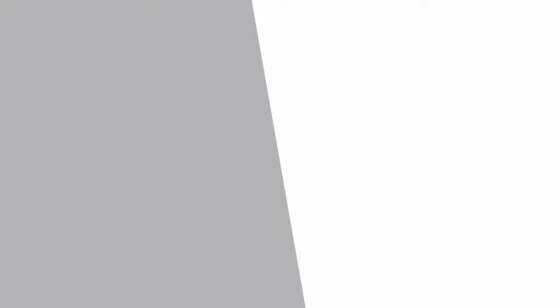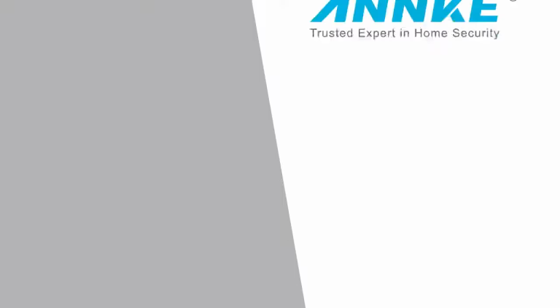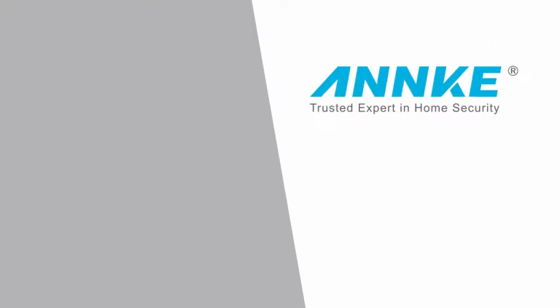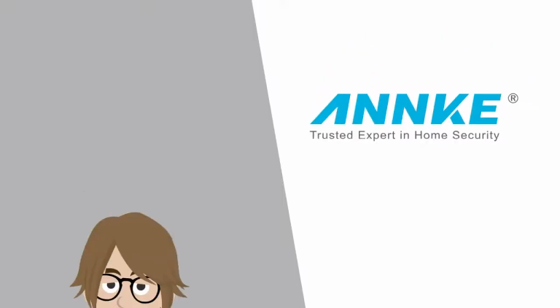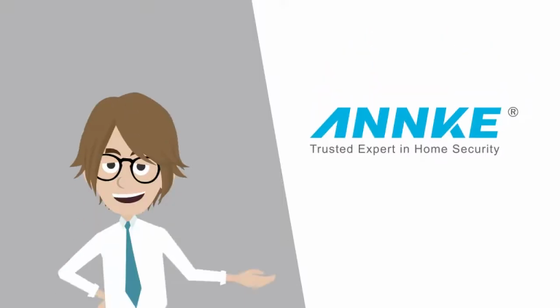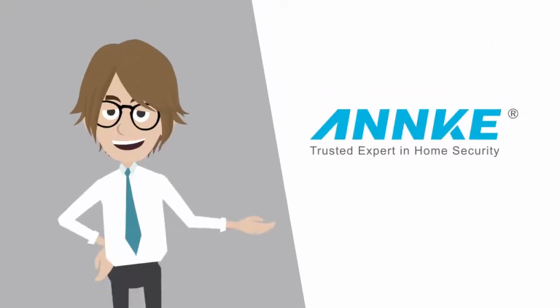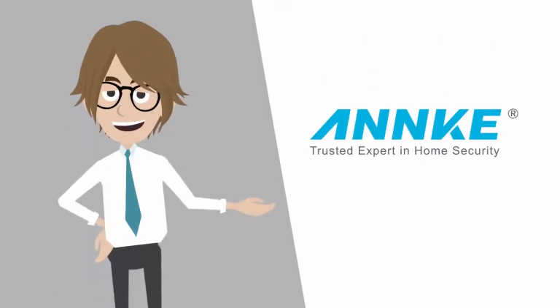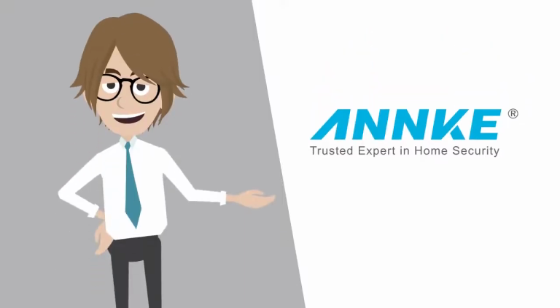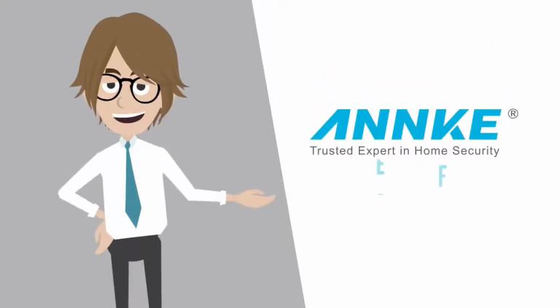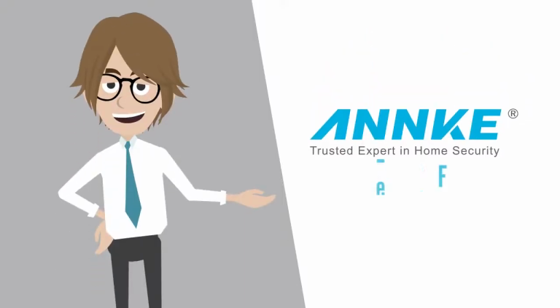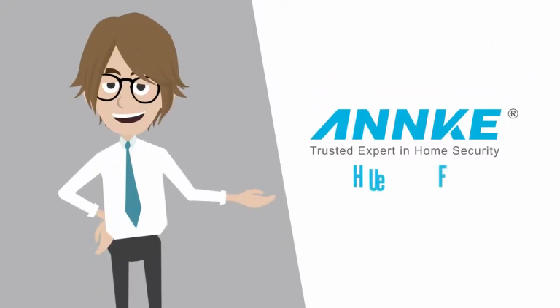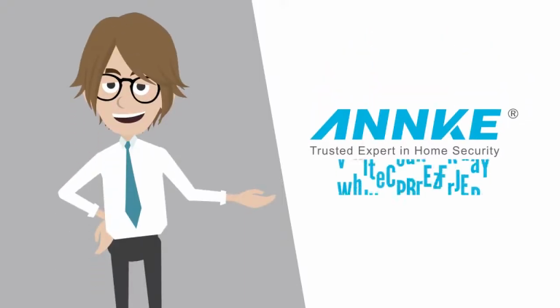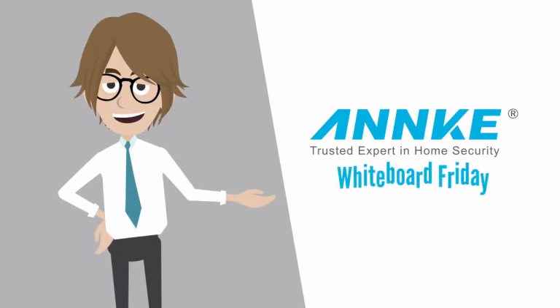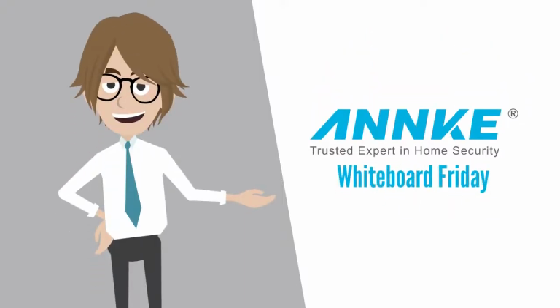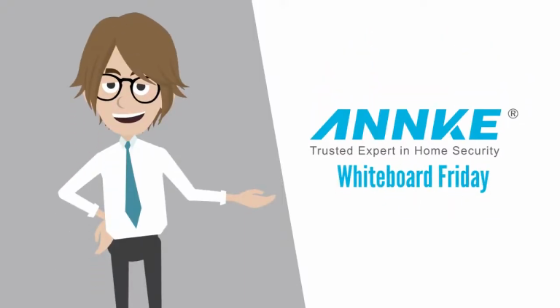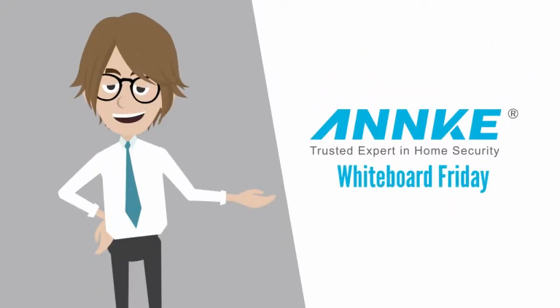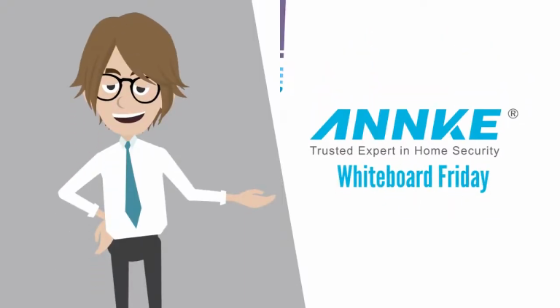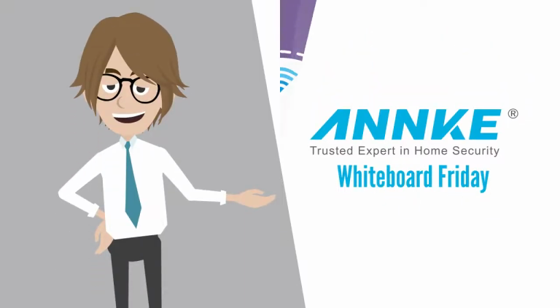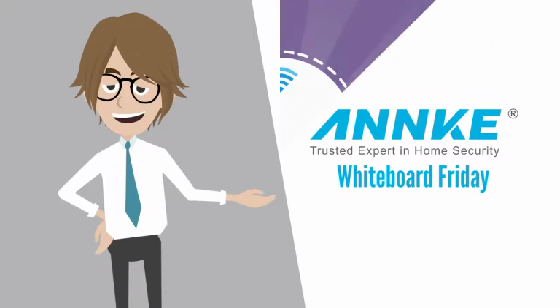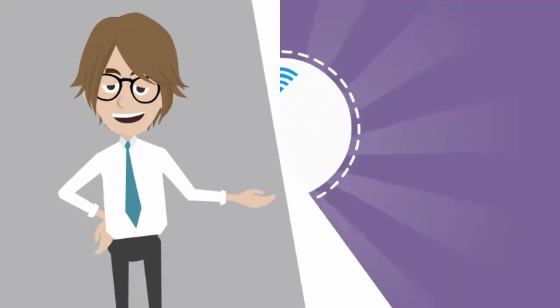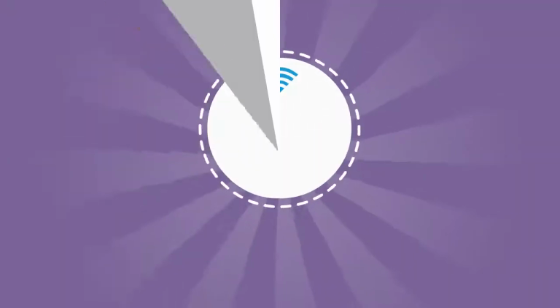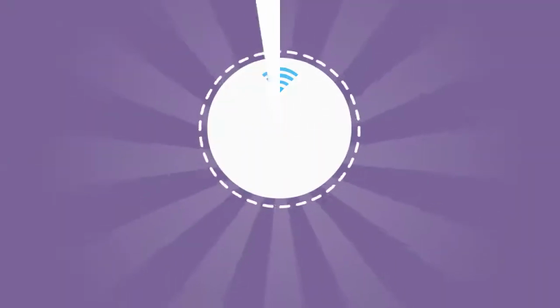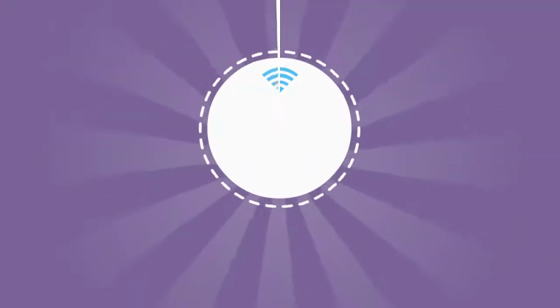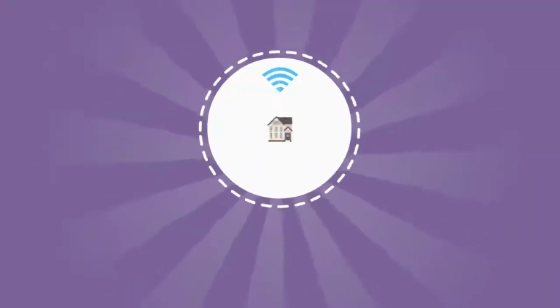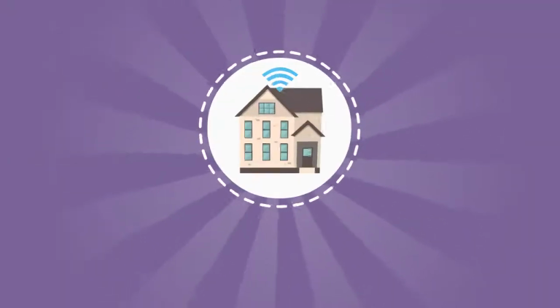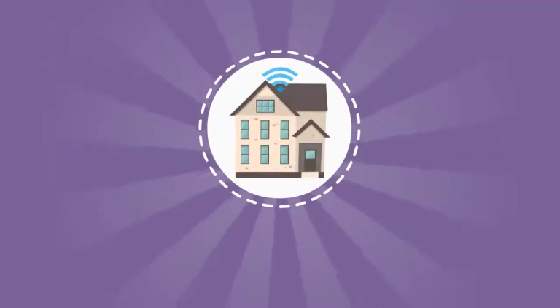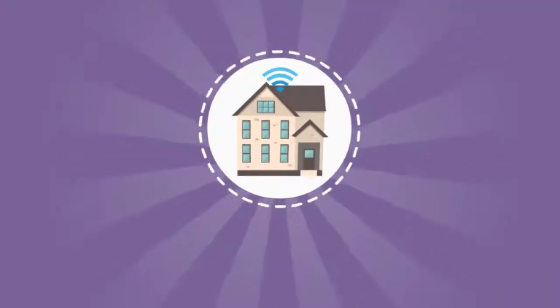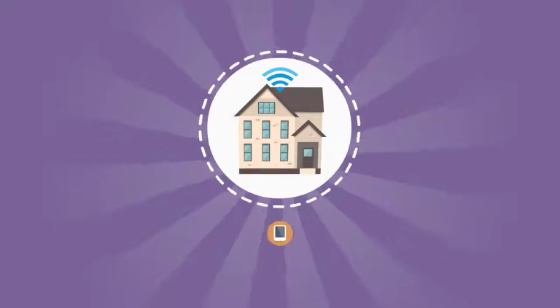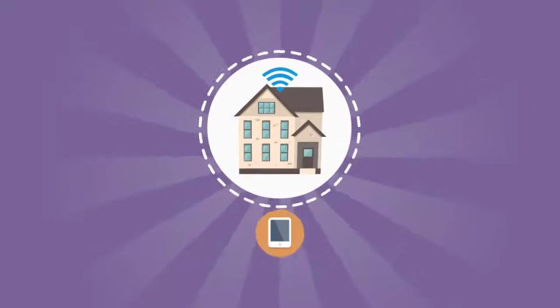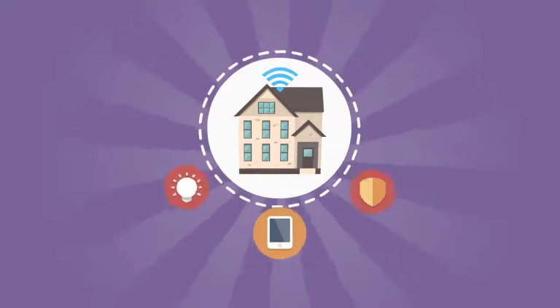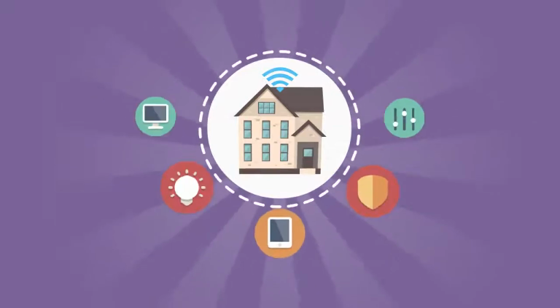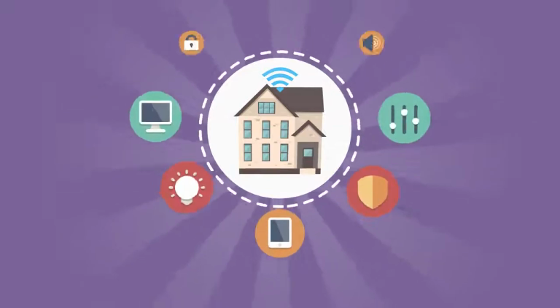Welcome to Anke Whiteboard Friday. Smart home technology drives great value into your home life.